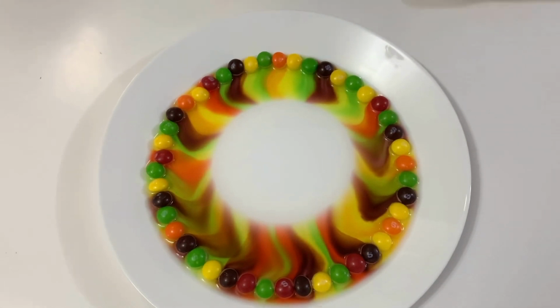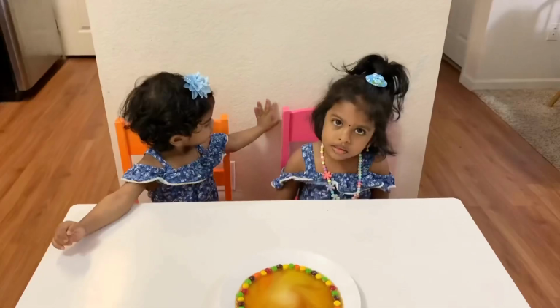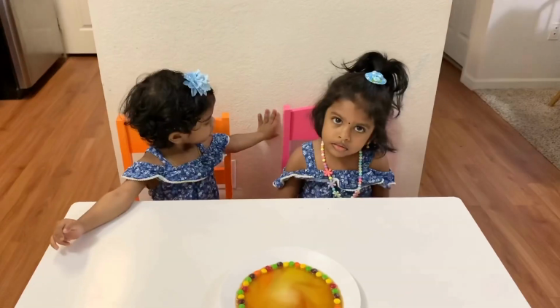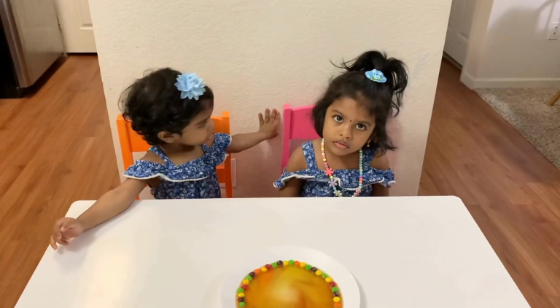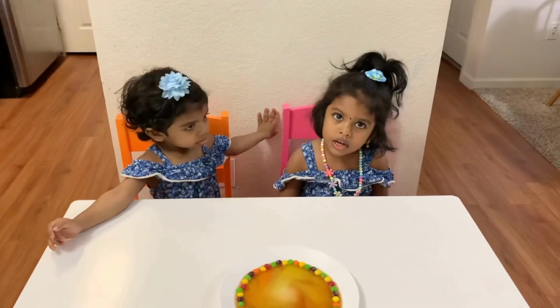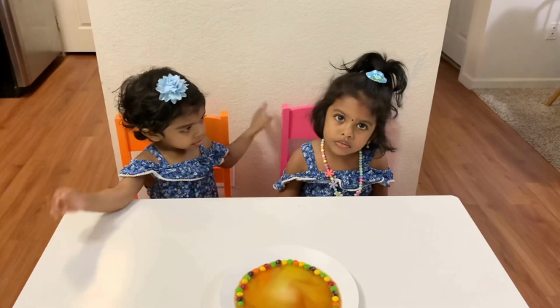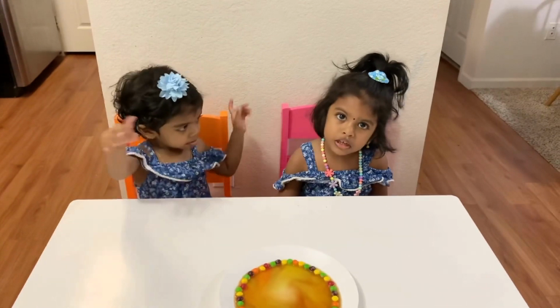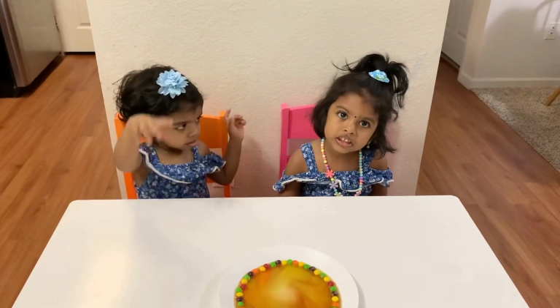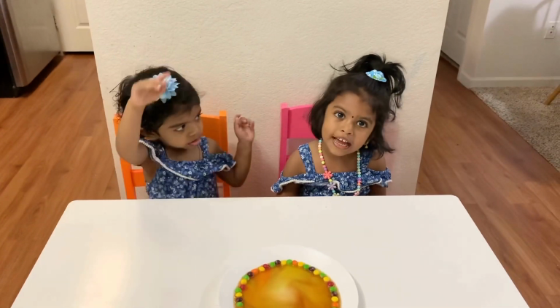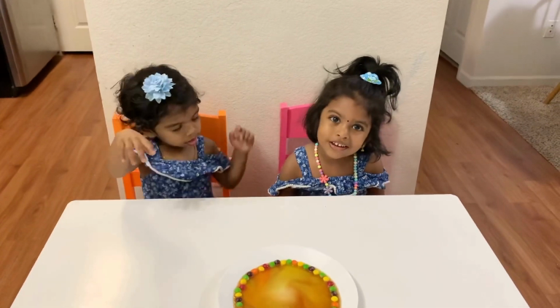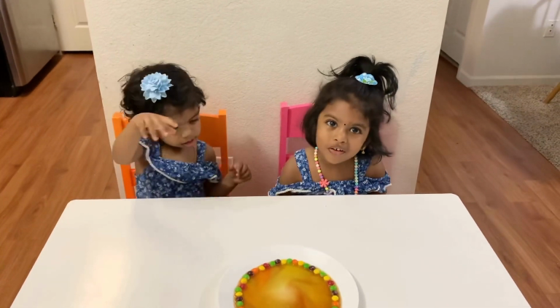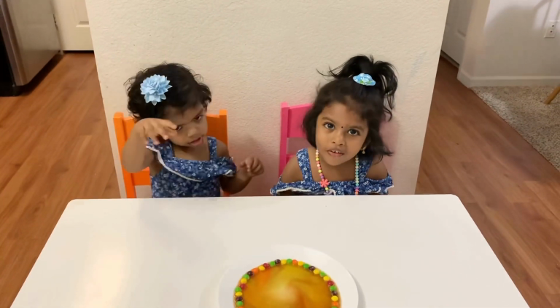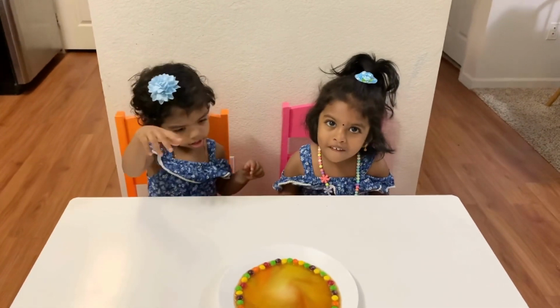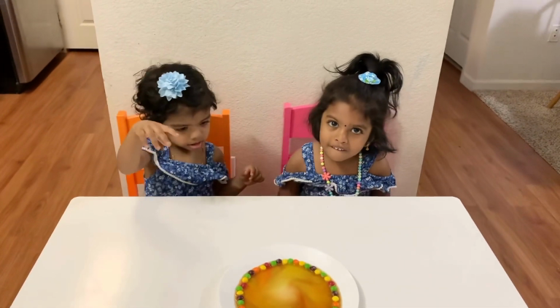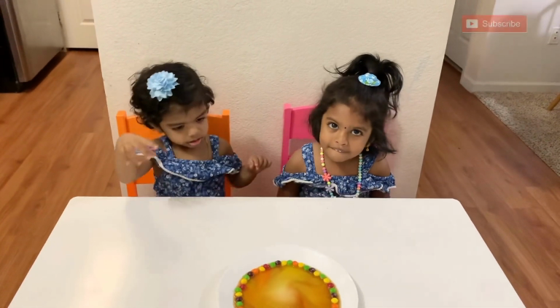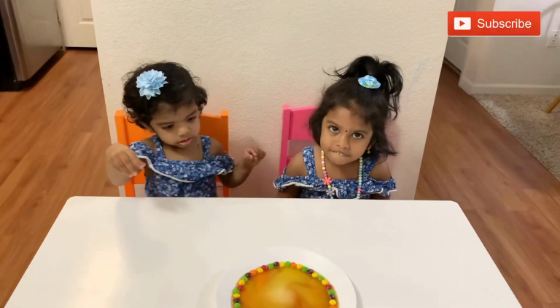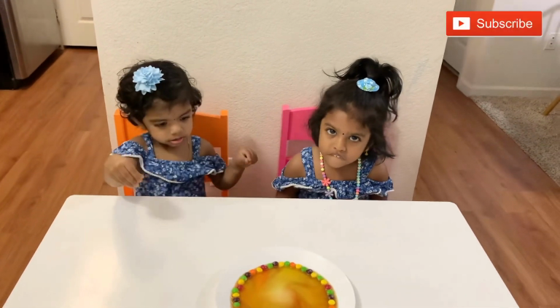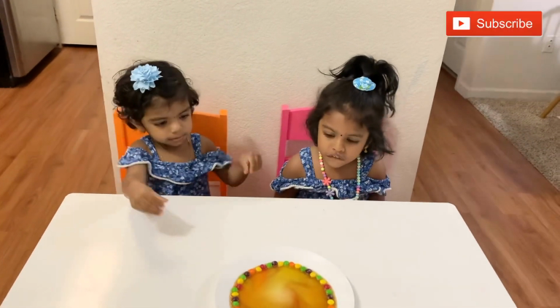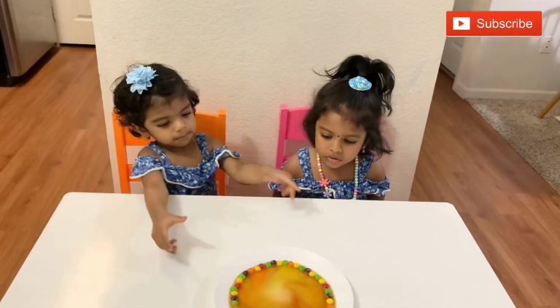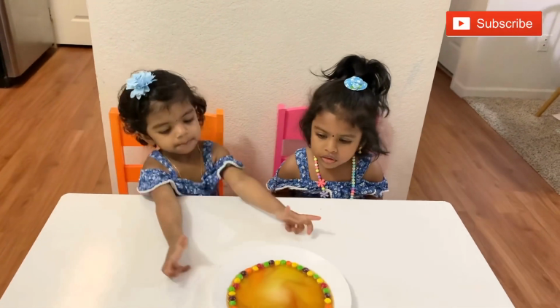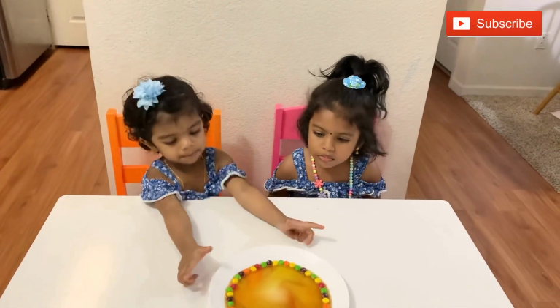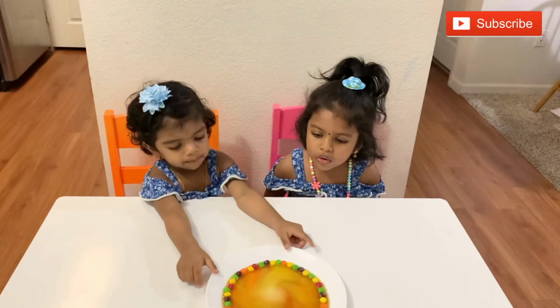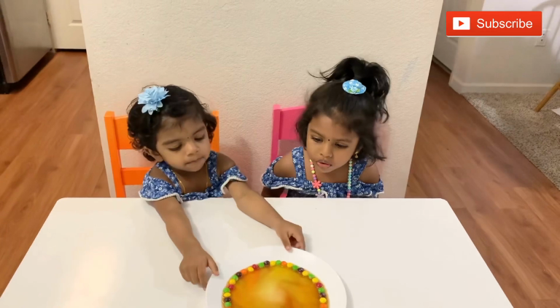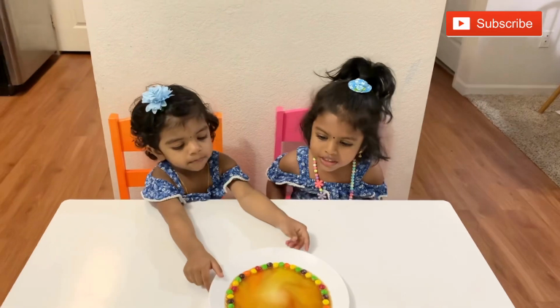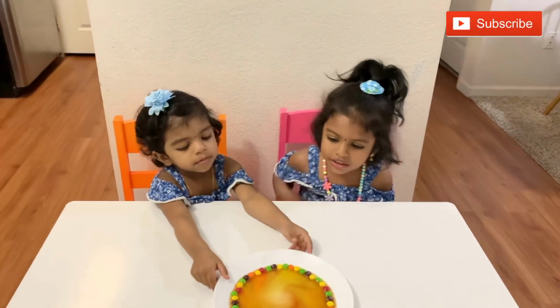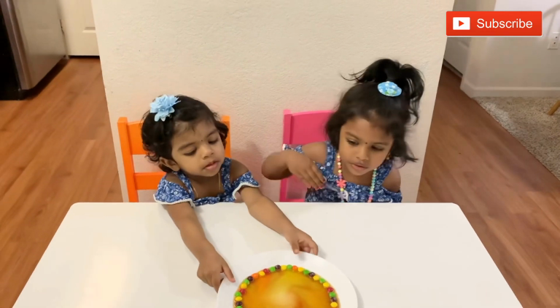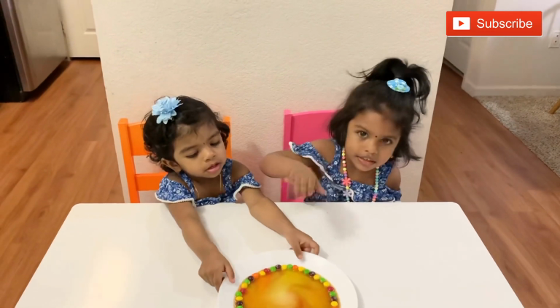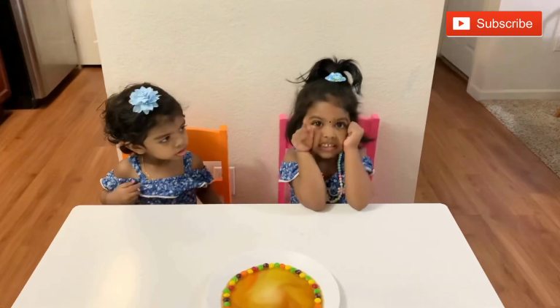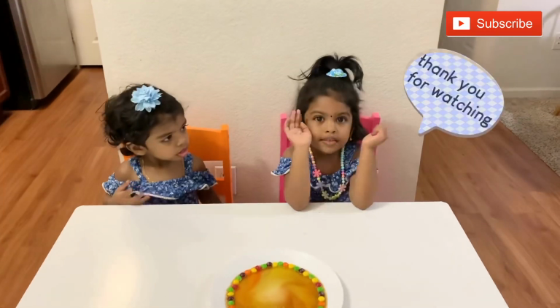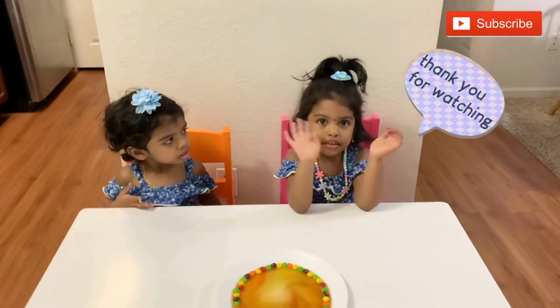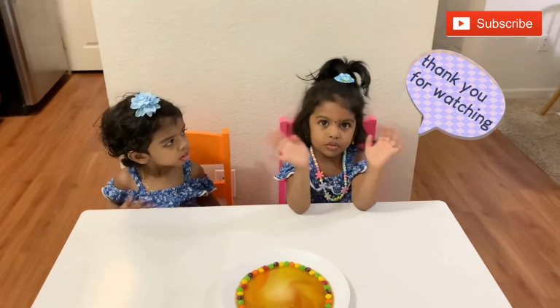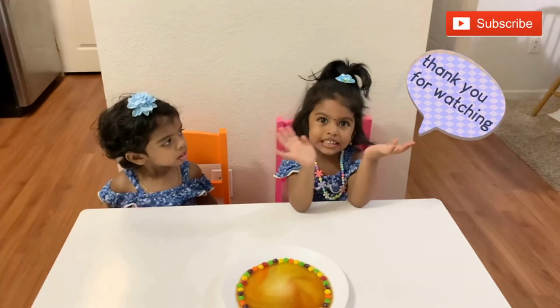Subscribe to my channel for more videos. Thanks for watching.